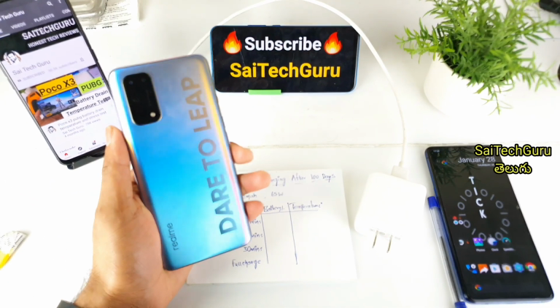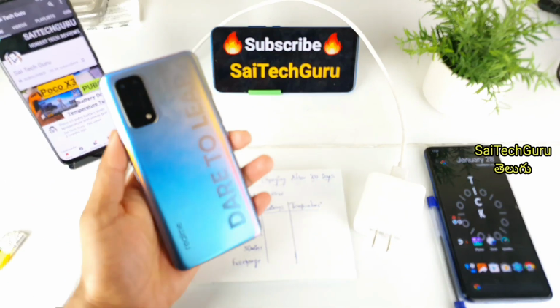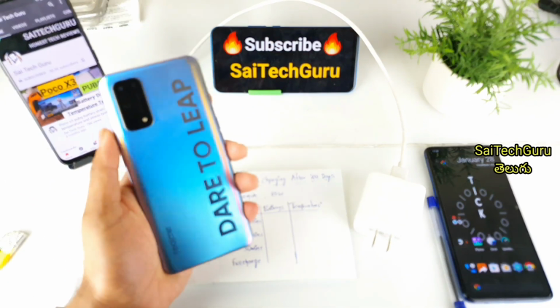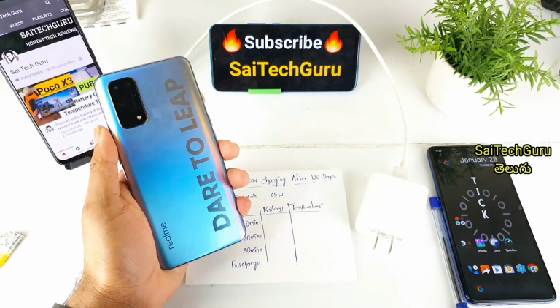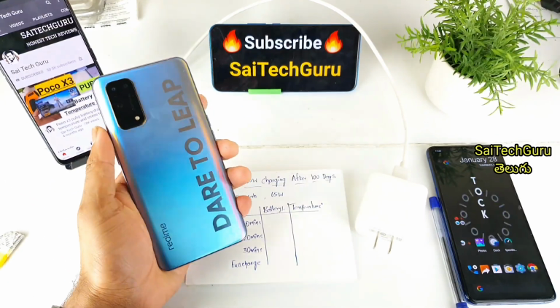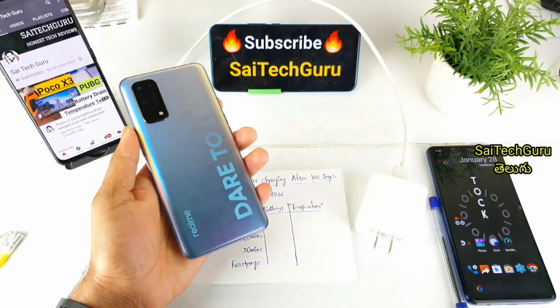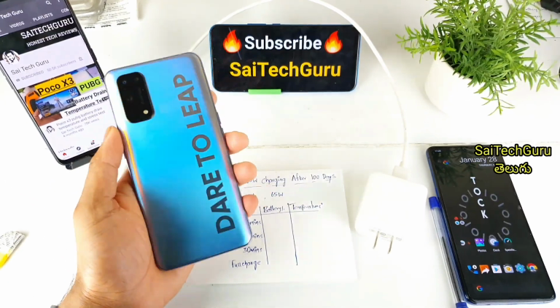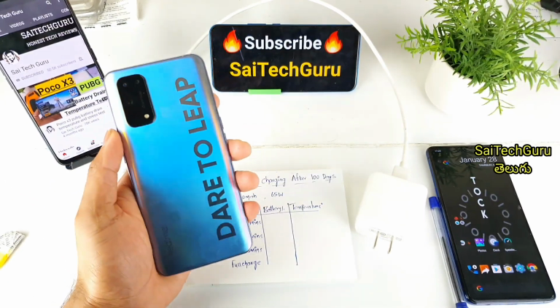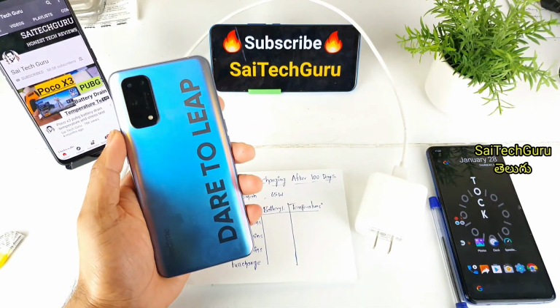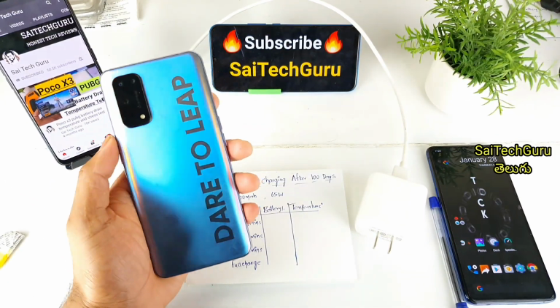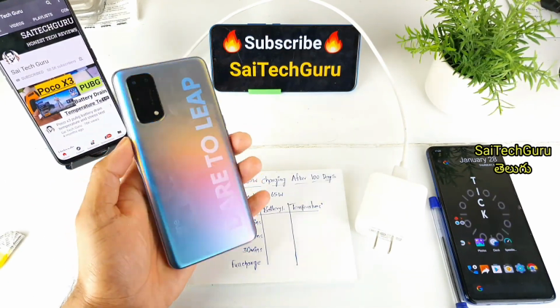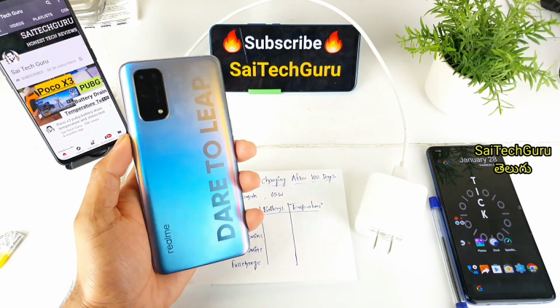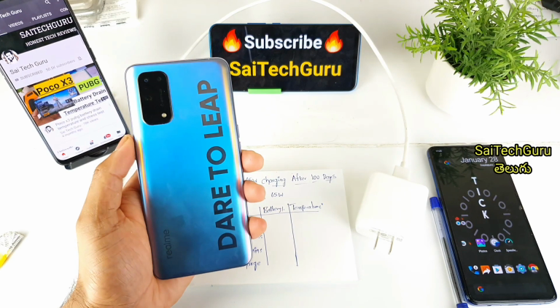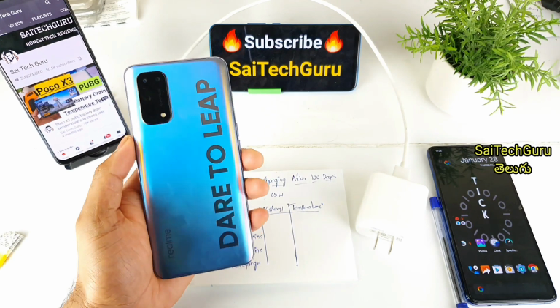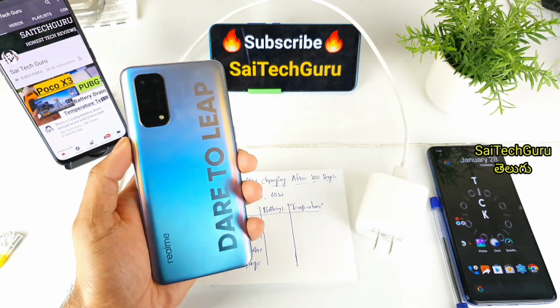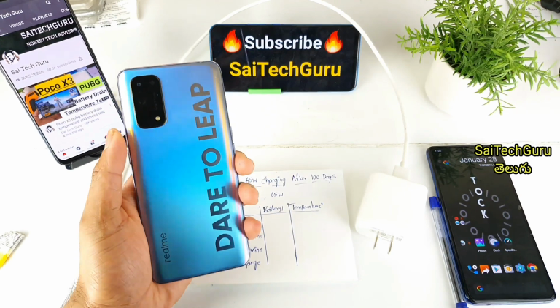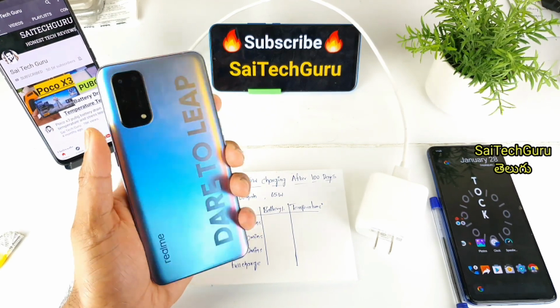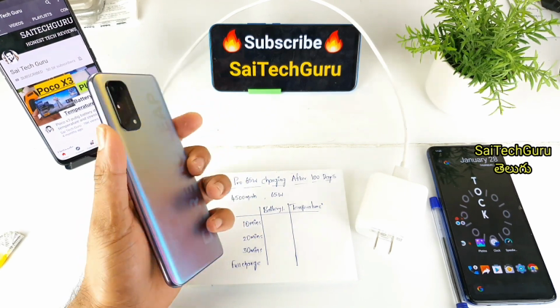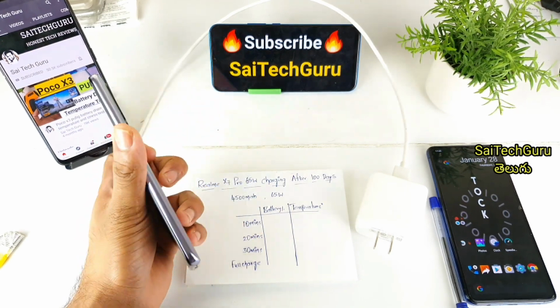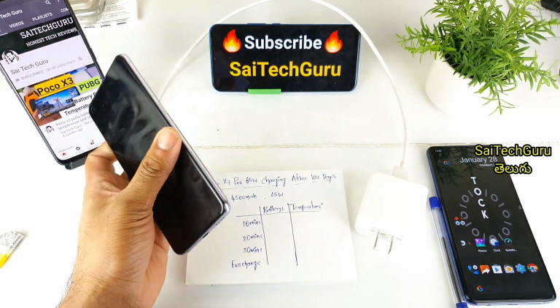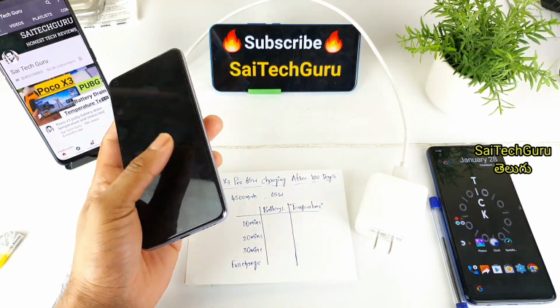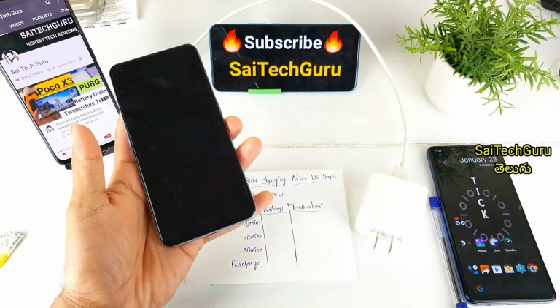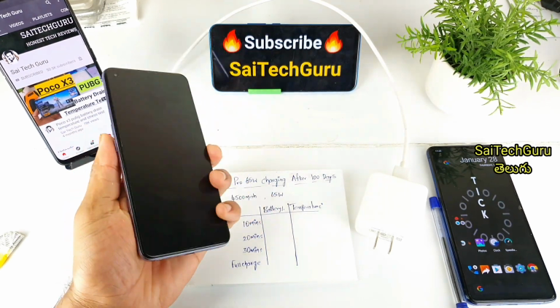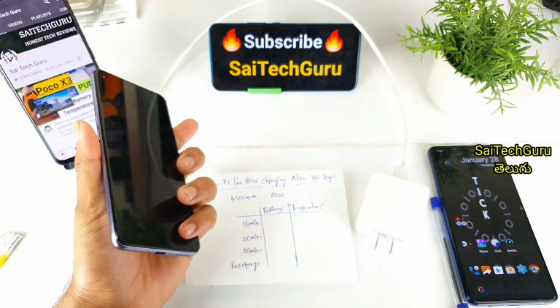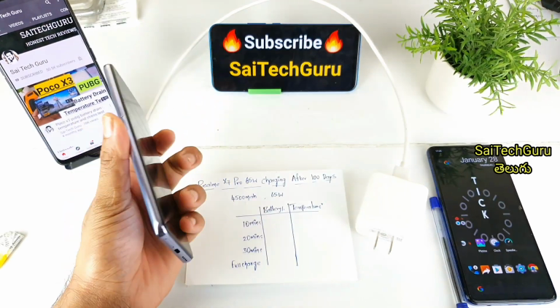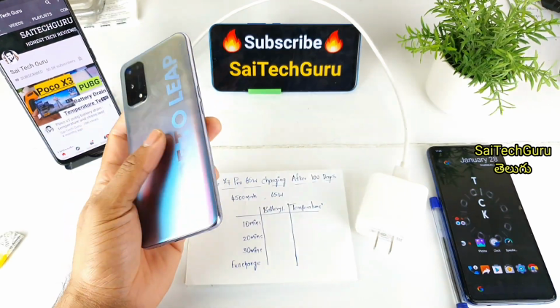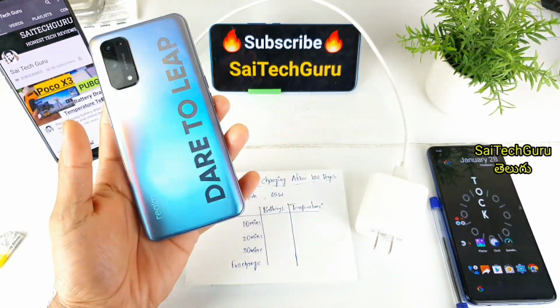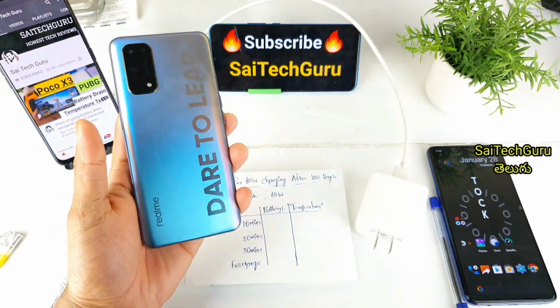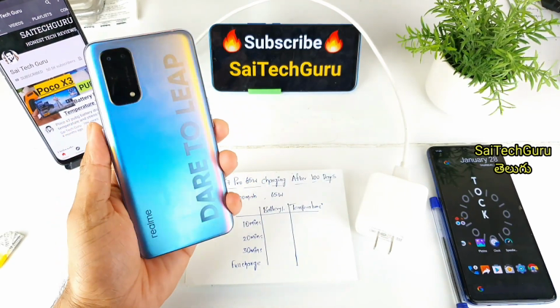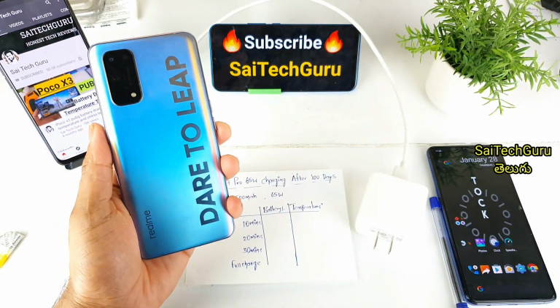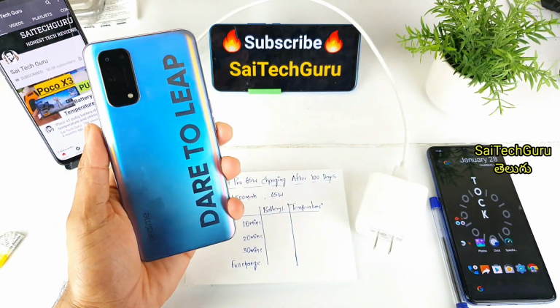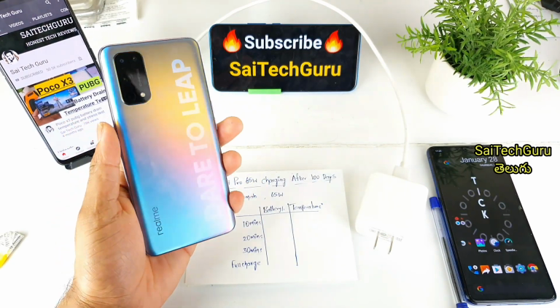Hi friends, my name is Sai Chaitanya. Welcome to Sai Tech Kuru Telugu. In this video, we are looking at the Realme X7 Pro for 100 days.